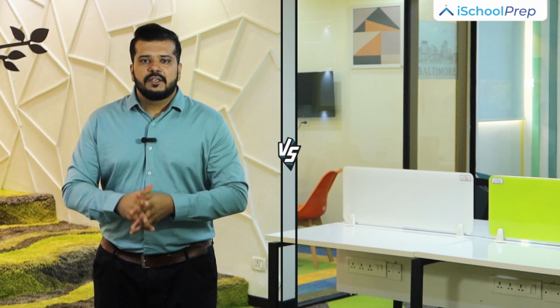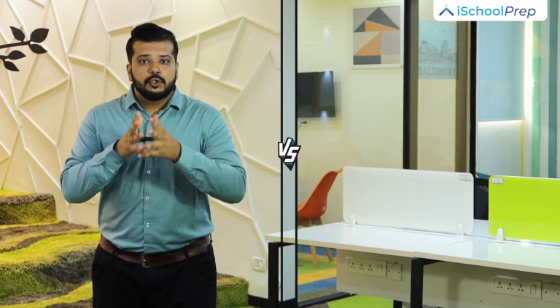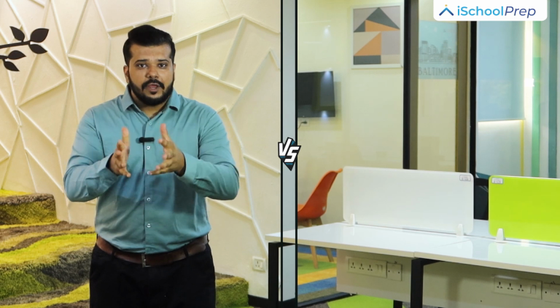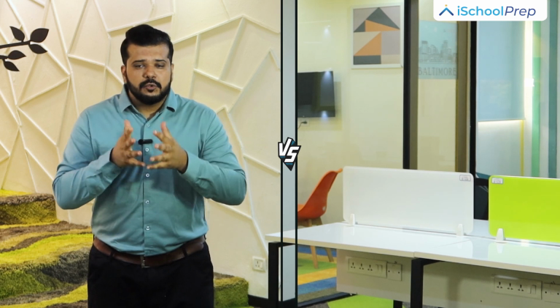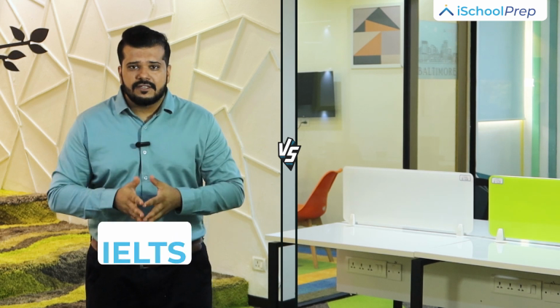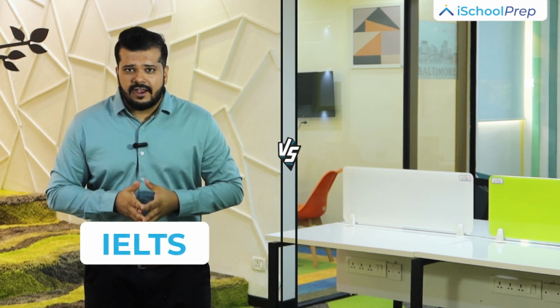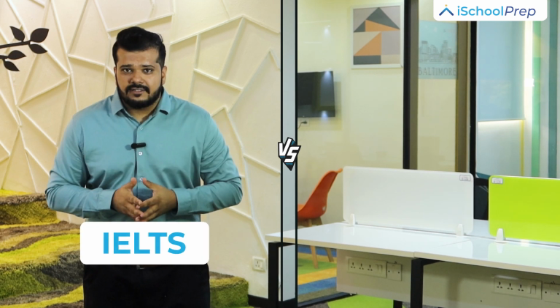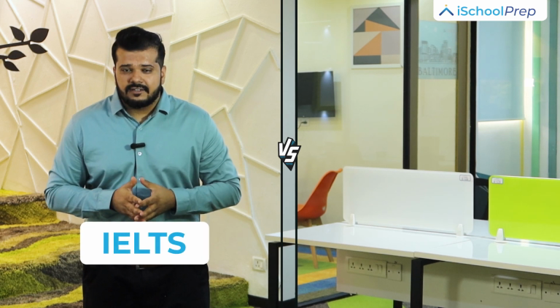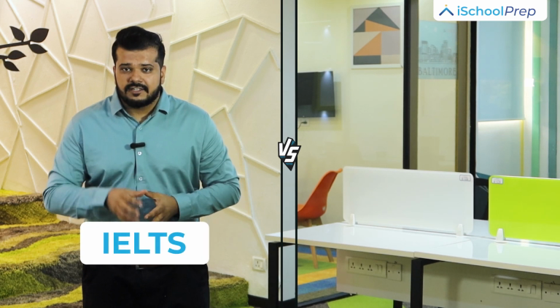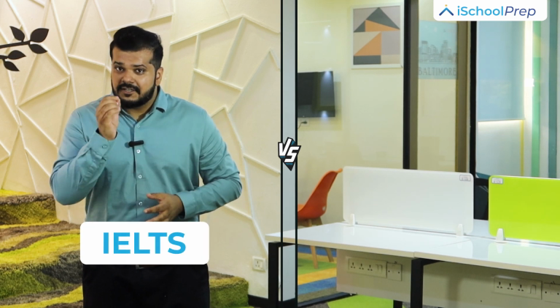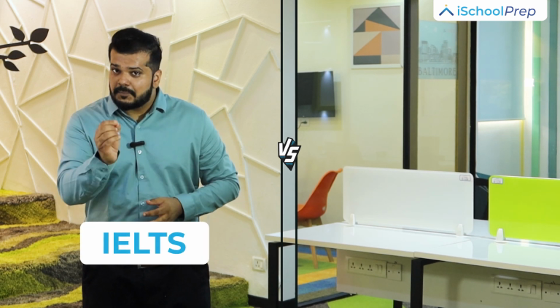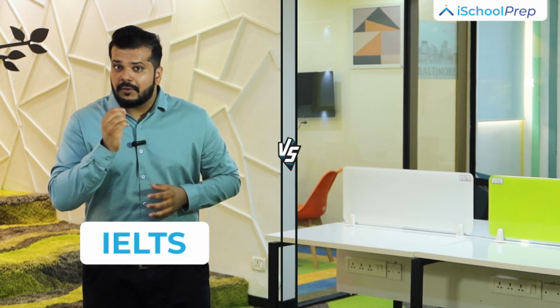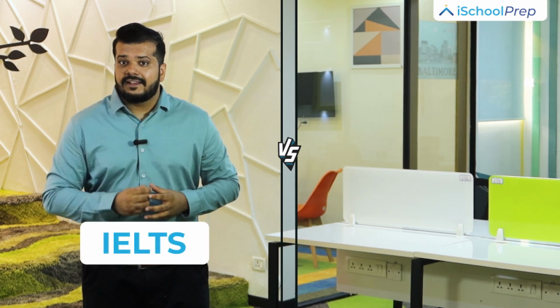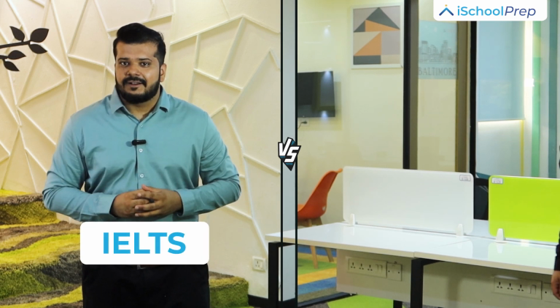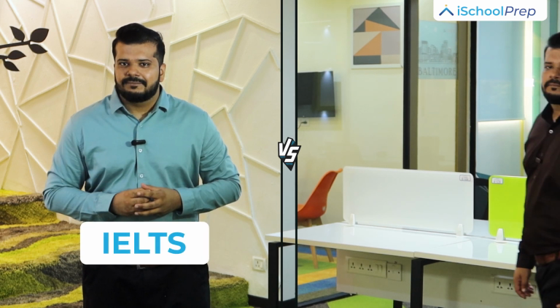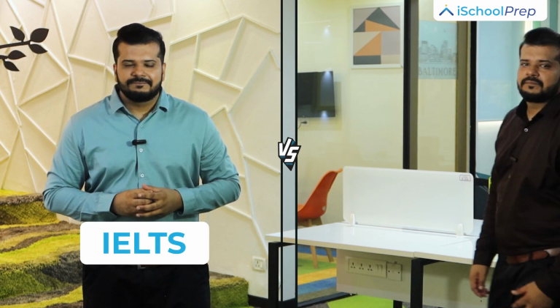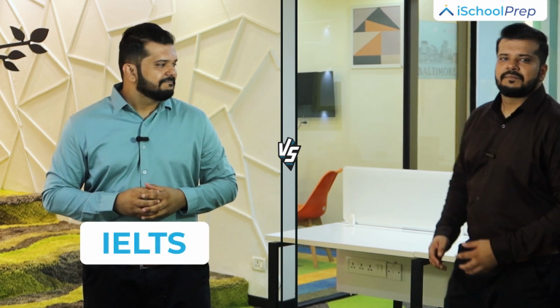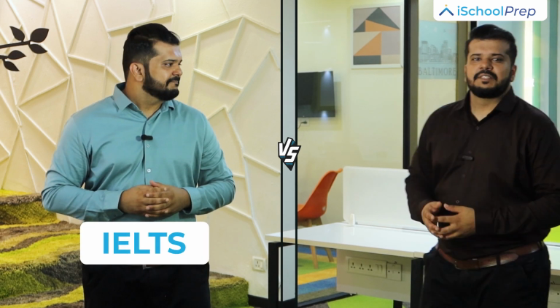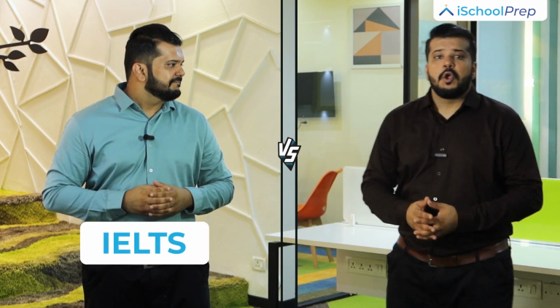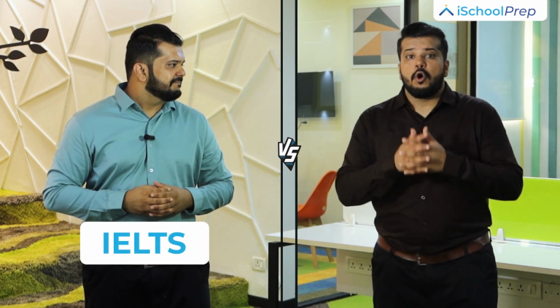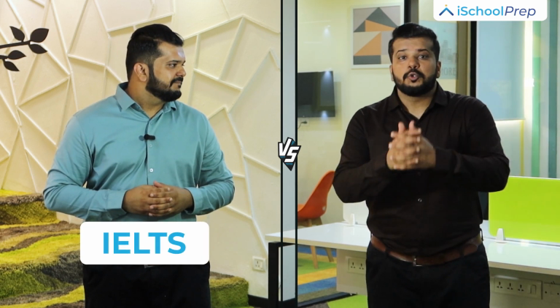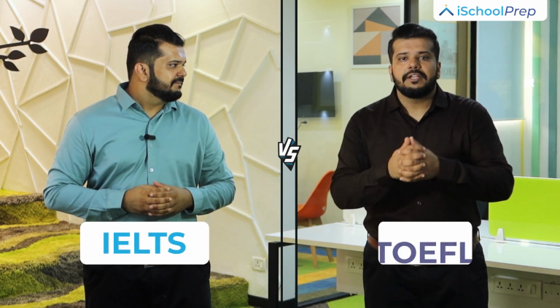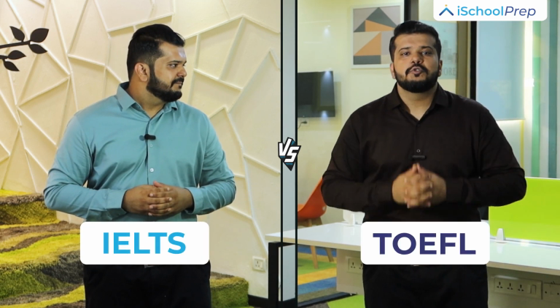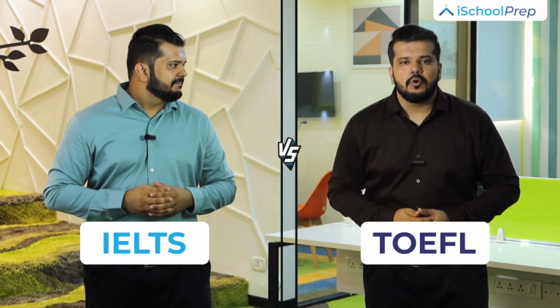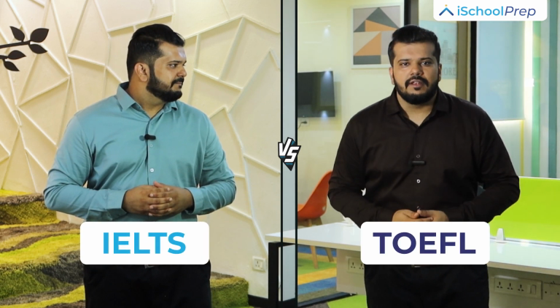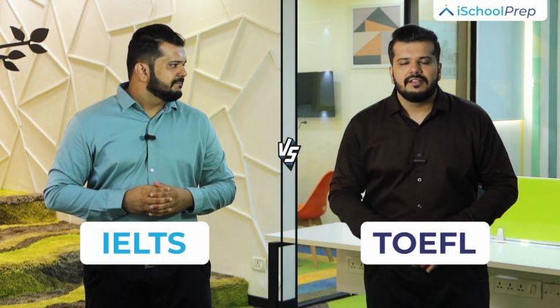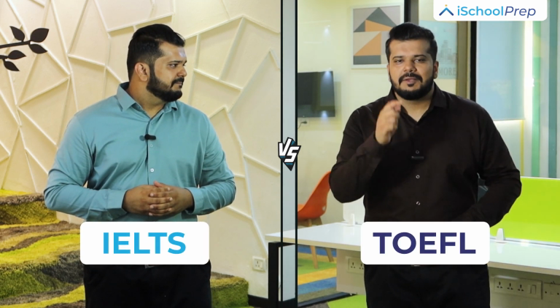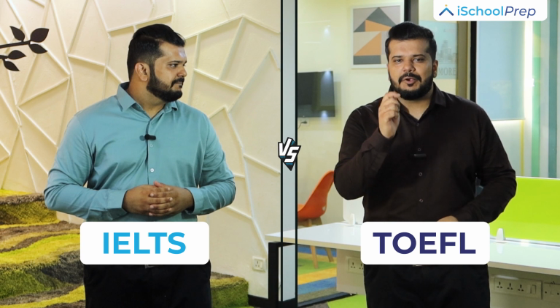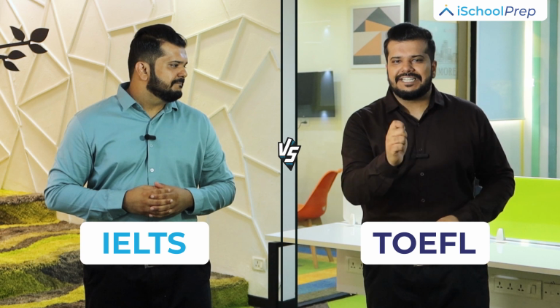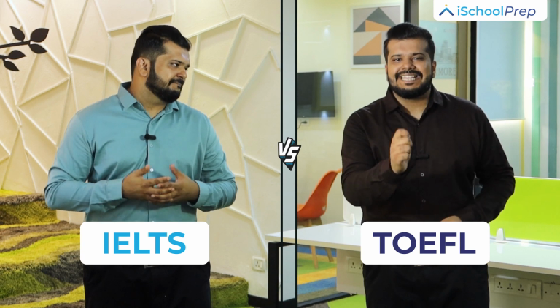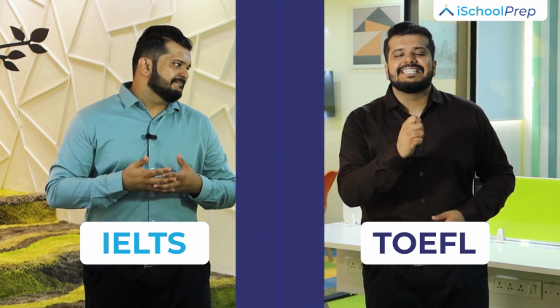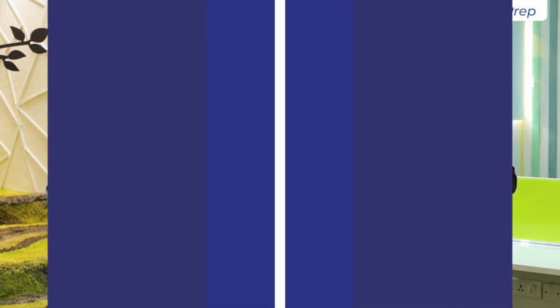Should I choose IELTS since it's a popular exam, or should I choose TOEFL because it's easier?